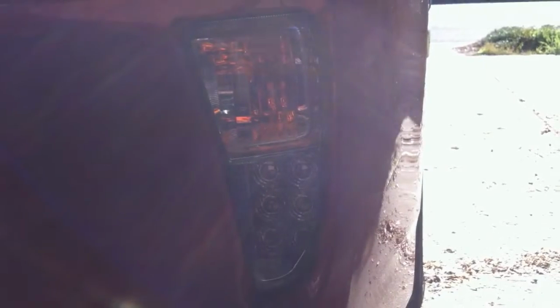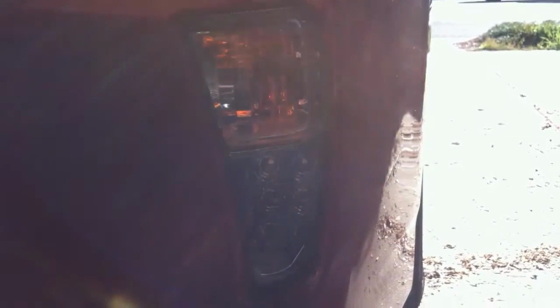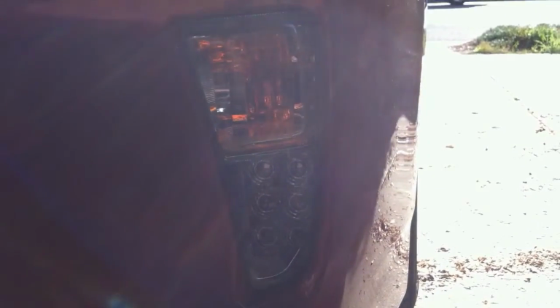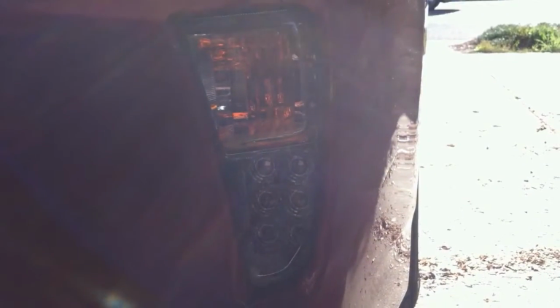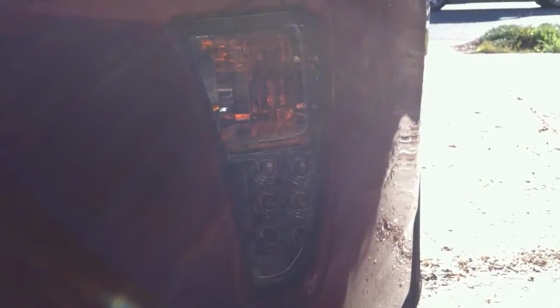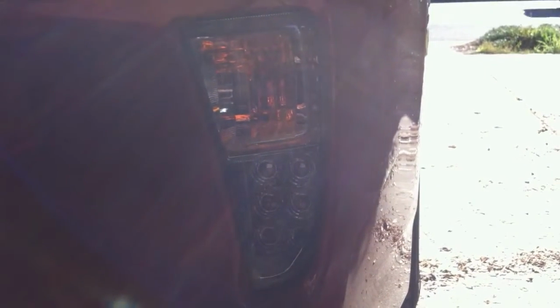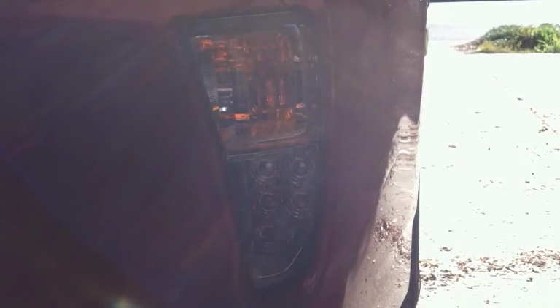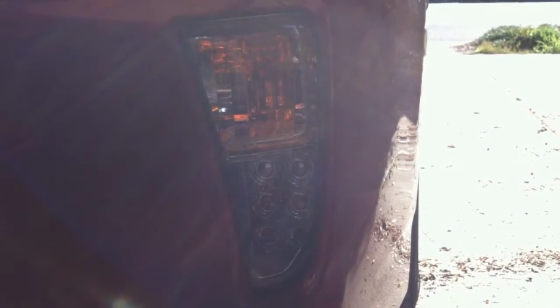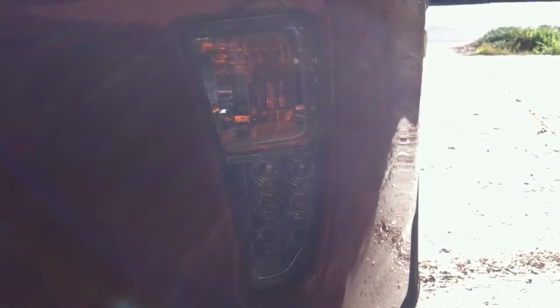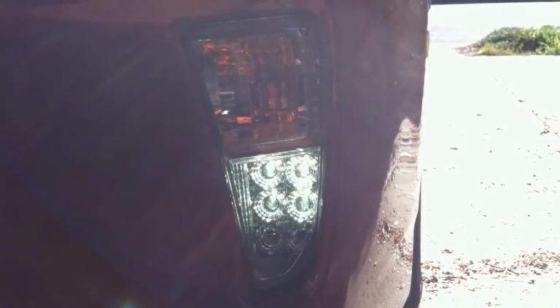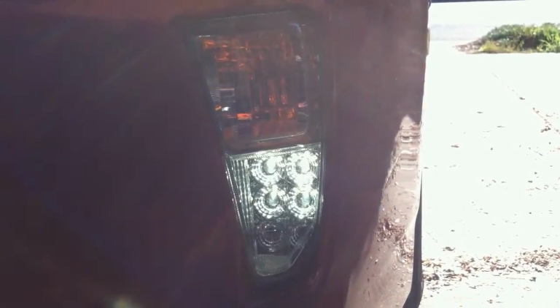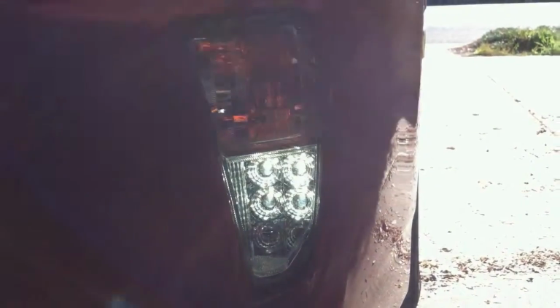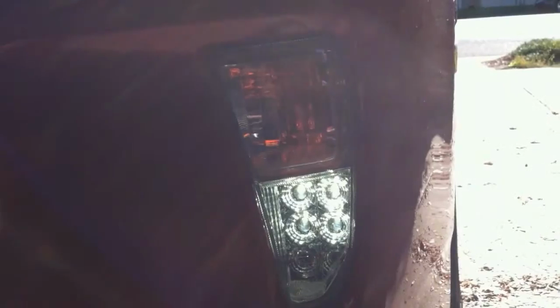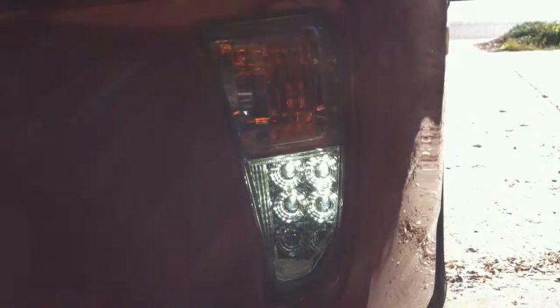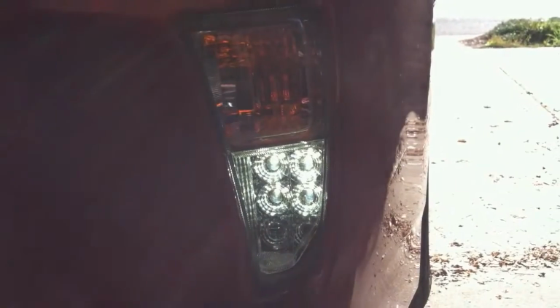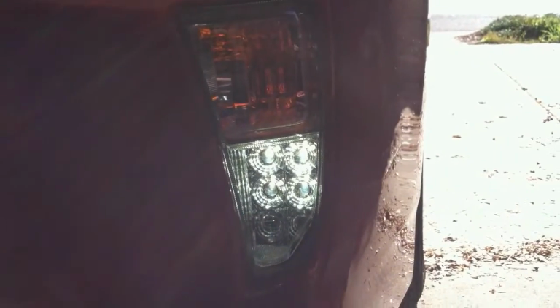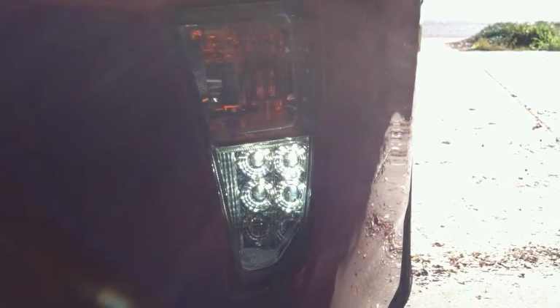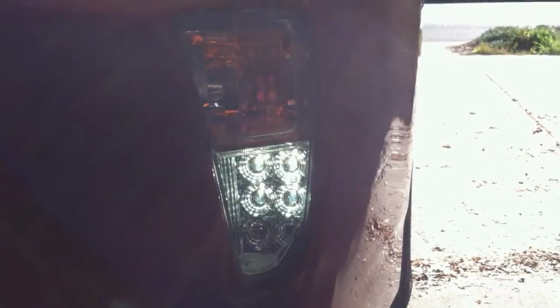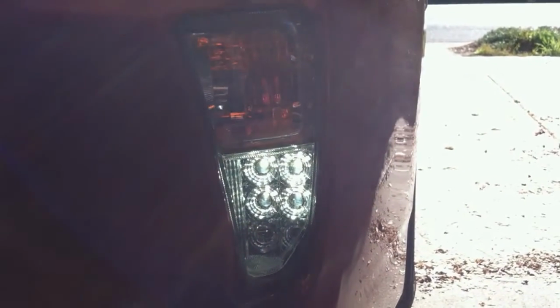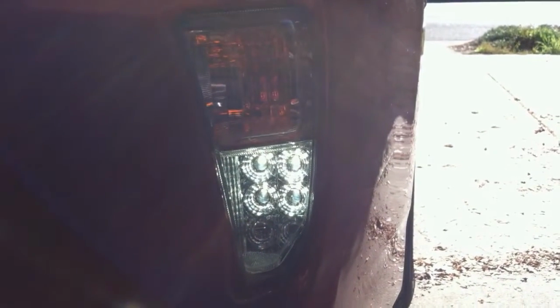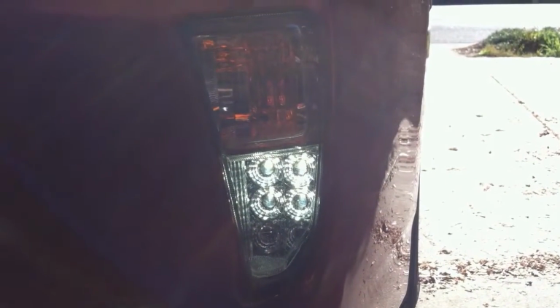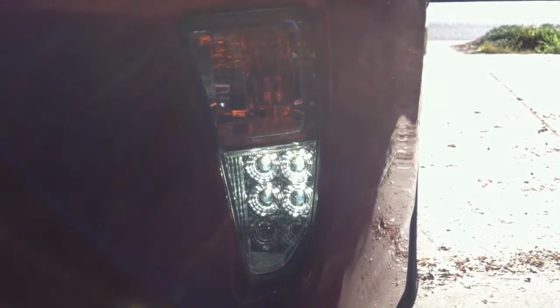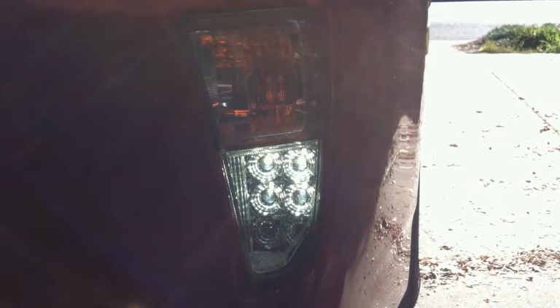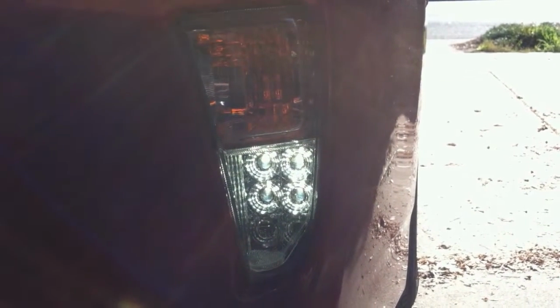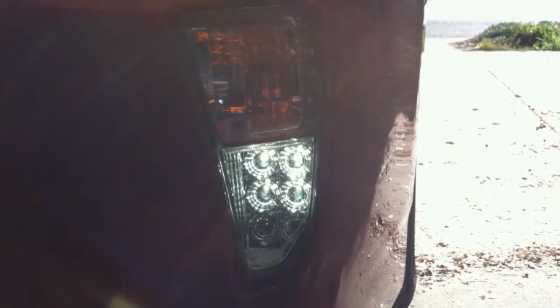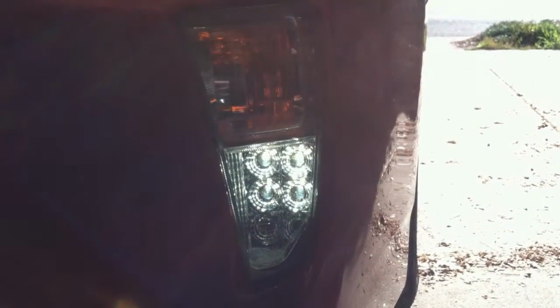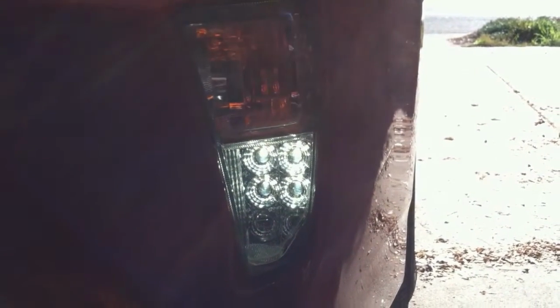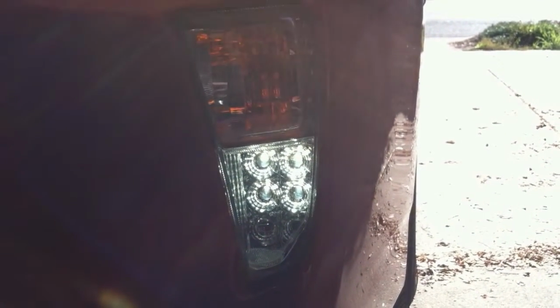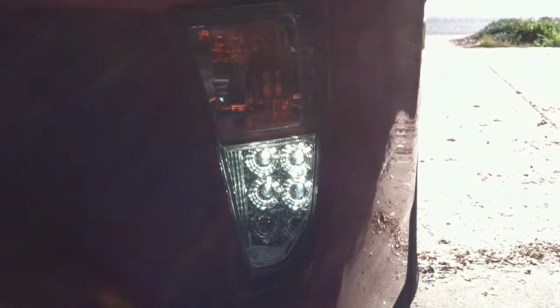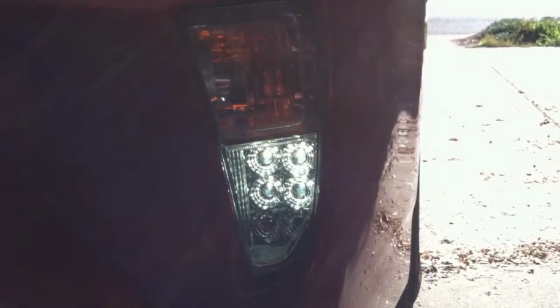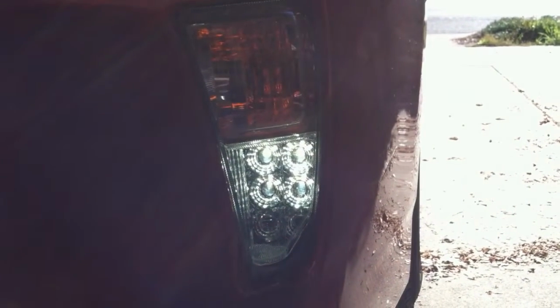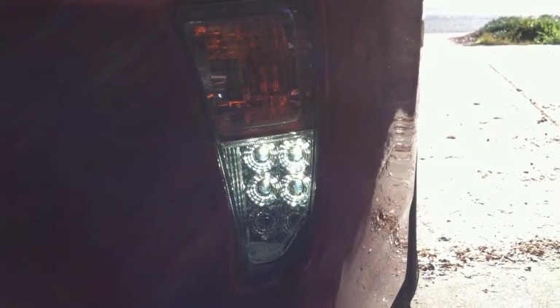The driving lights are LED, so there's very little power drain on the system, and yet they're very bright.